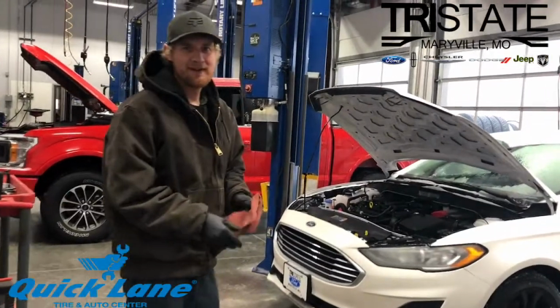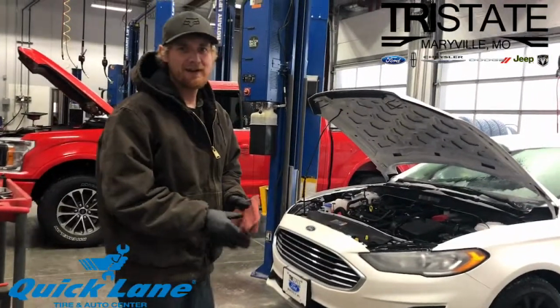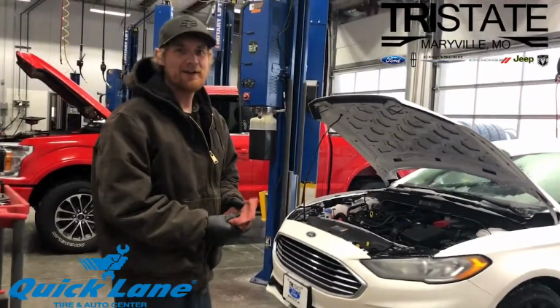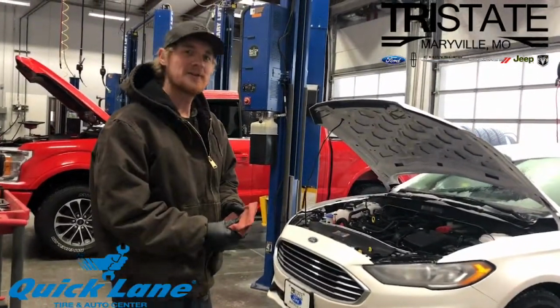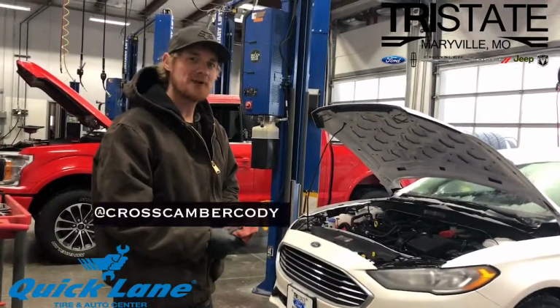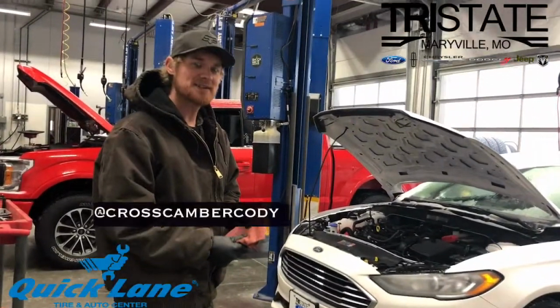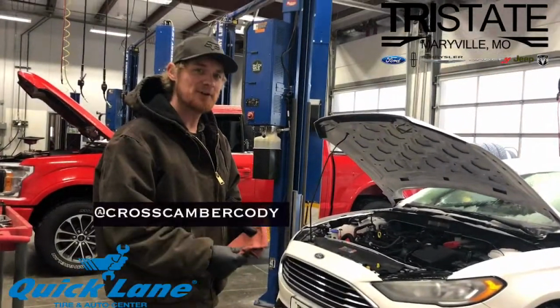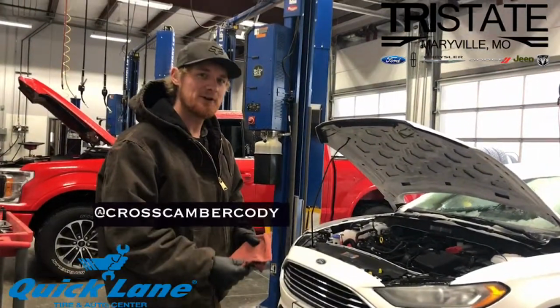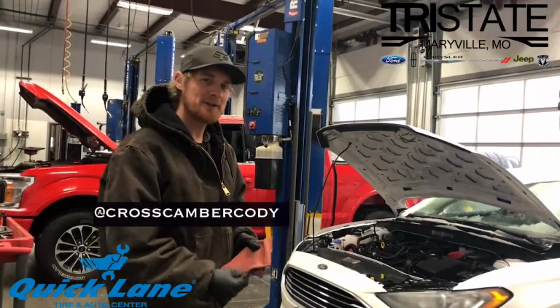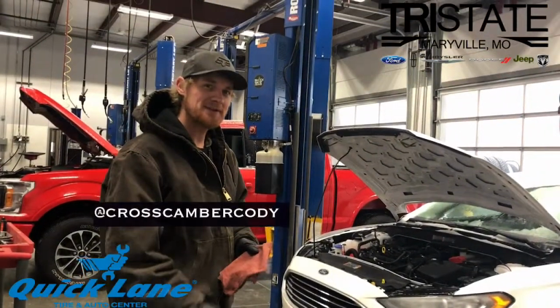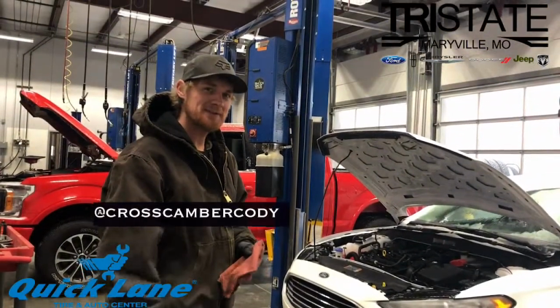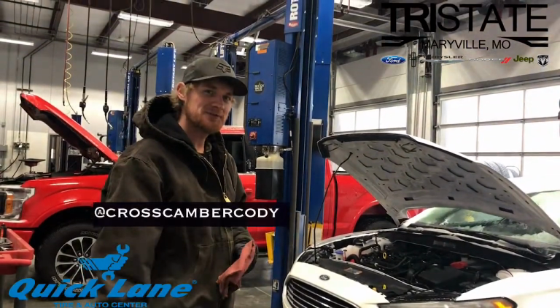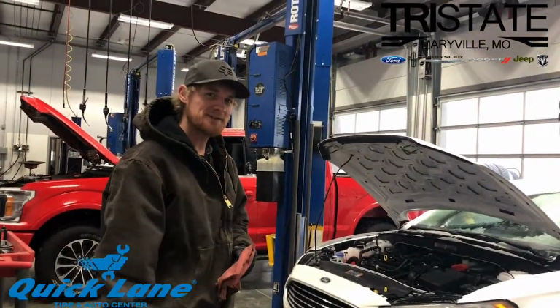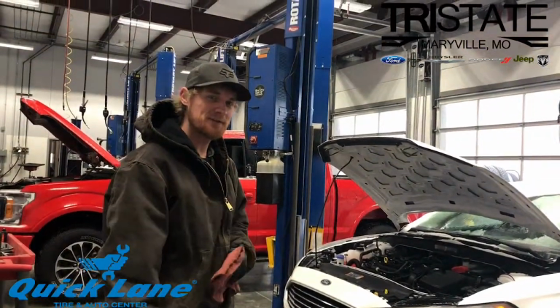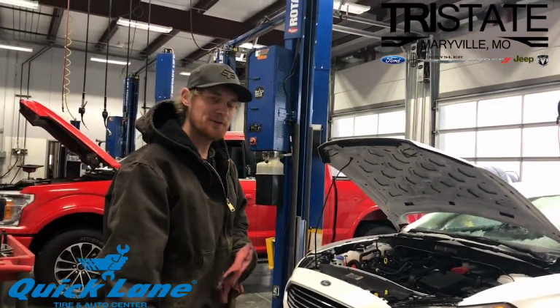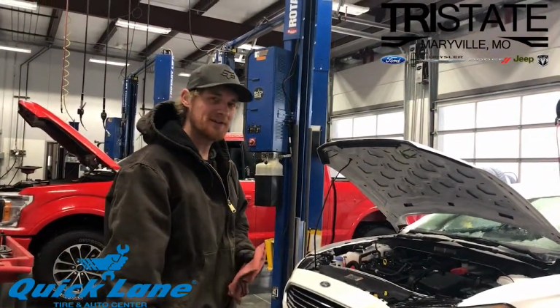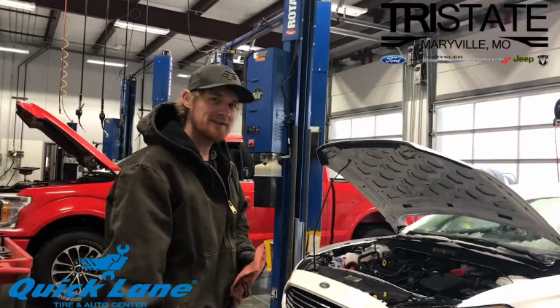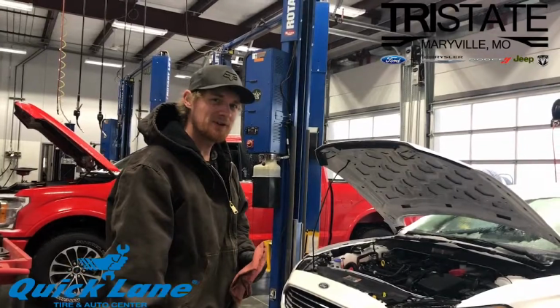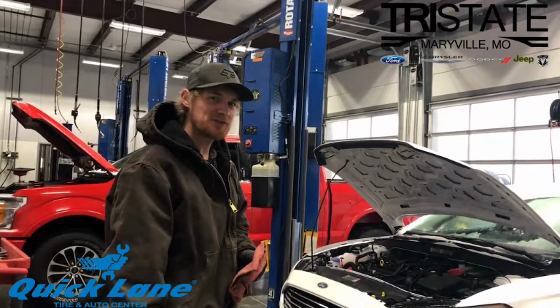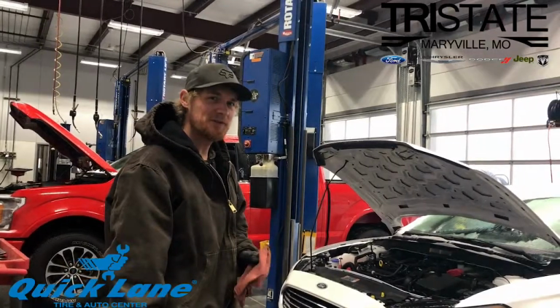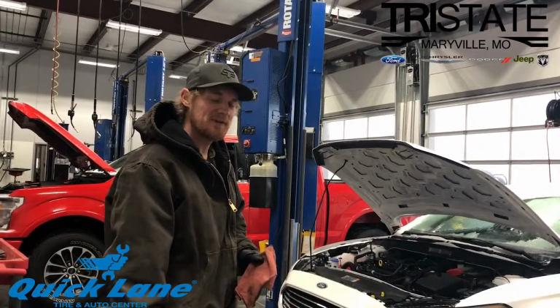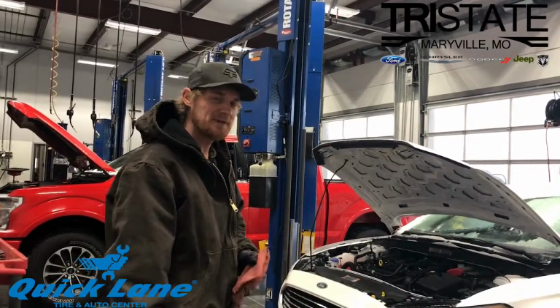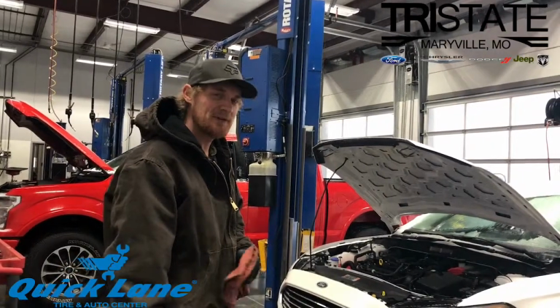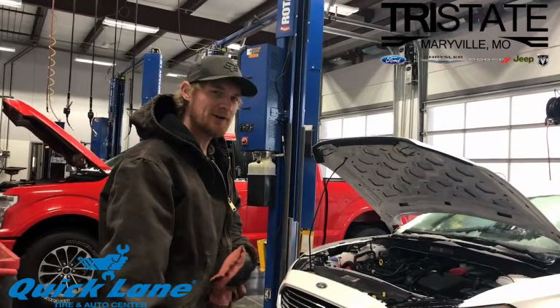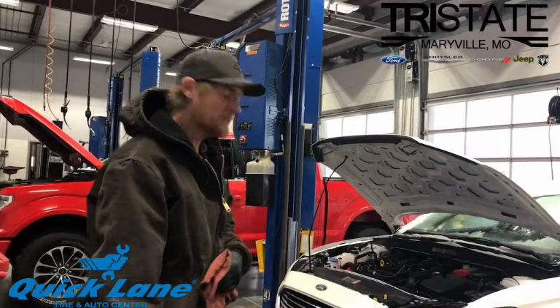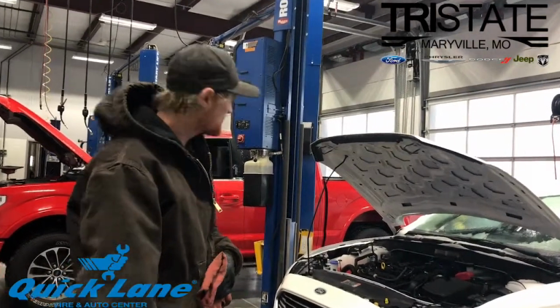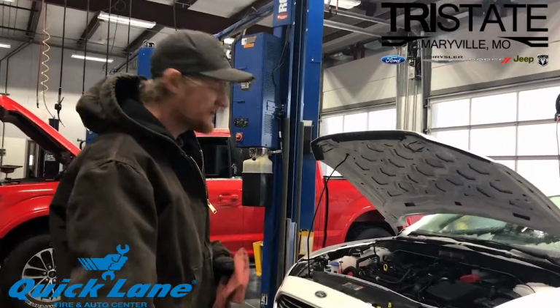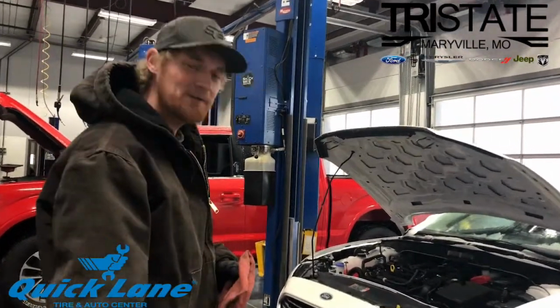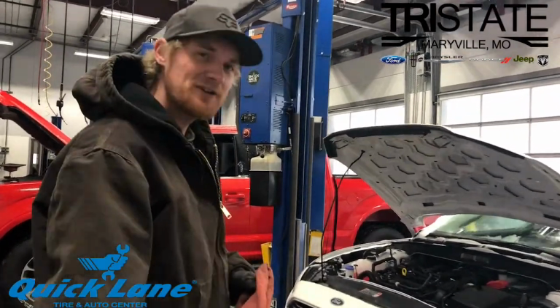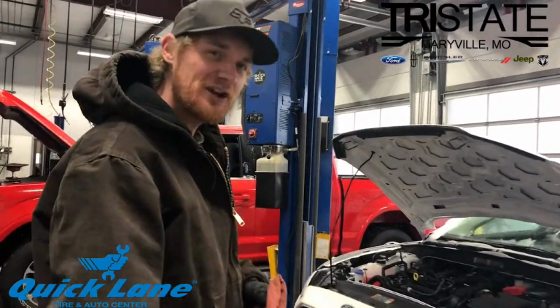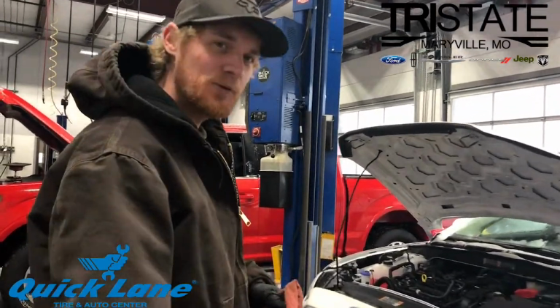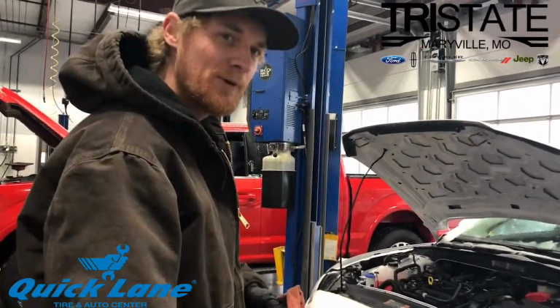Hi there! Cross Camber Cody coming at you, Tri-State Ford Quicklane. We're going to show you a few things about your car. We're going to start off with how to check your oil.